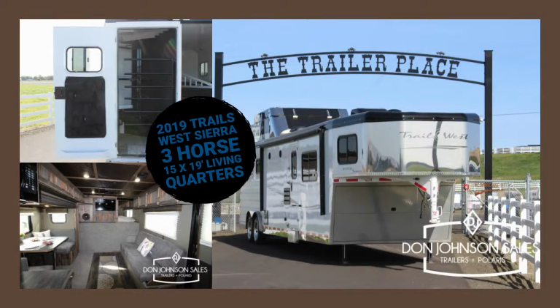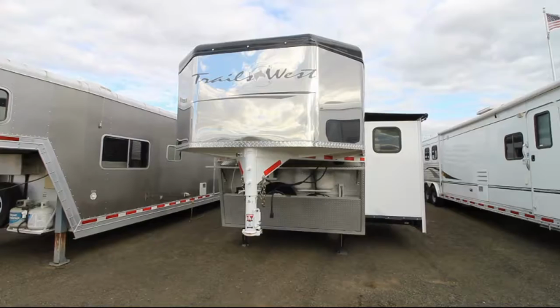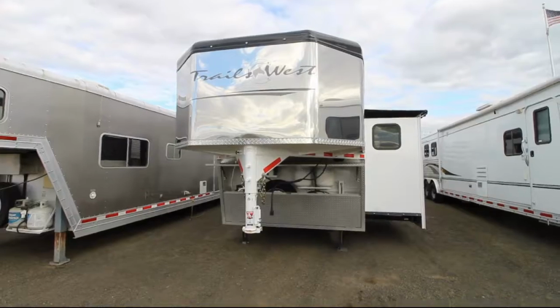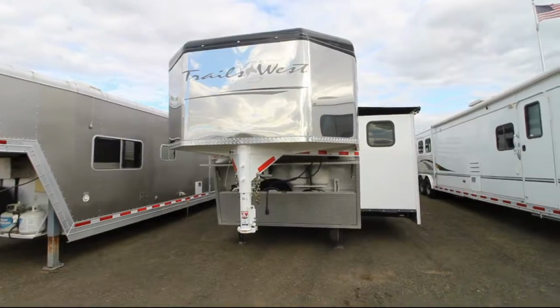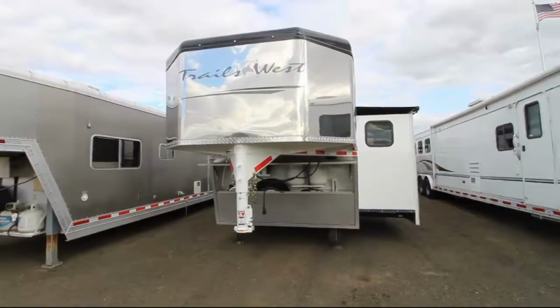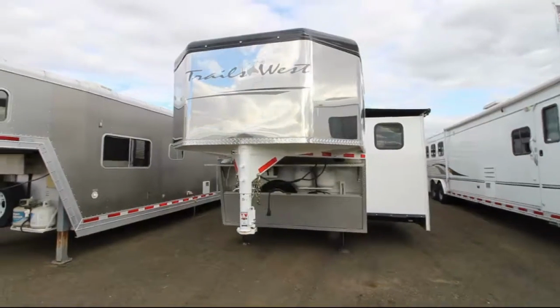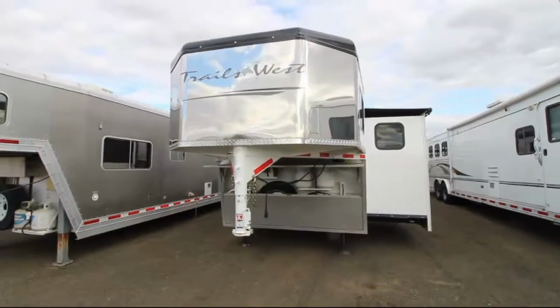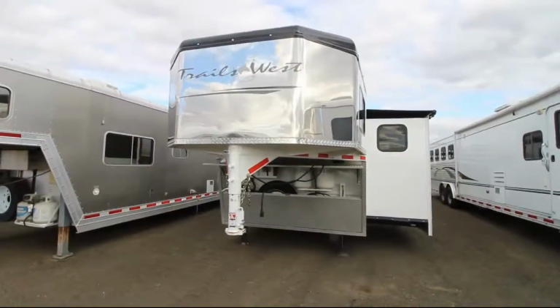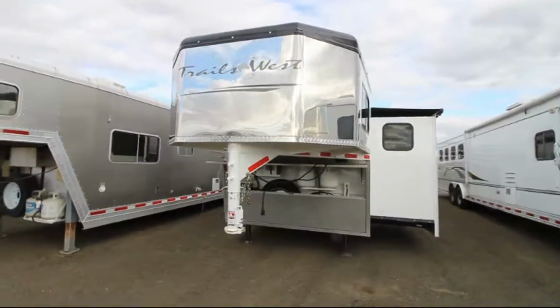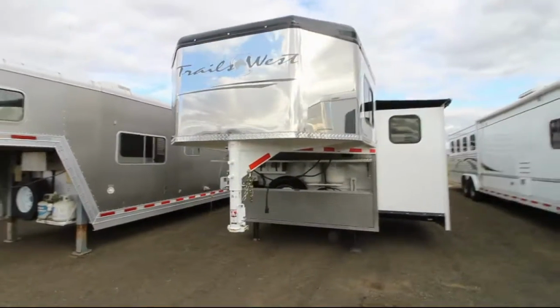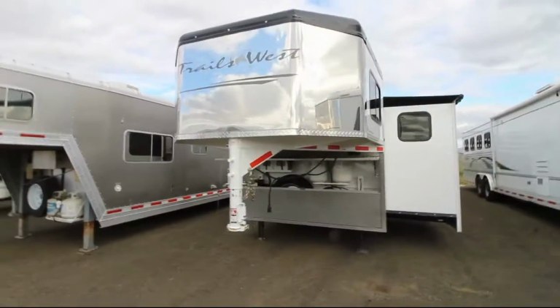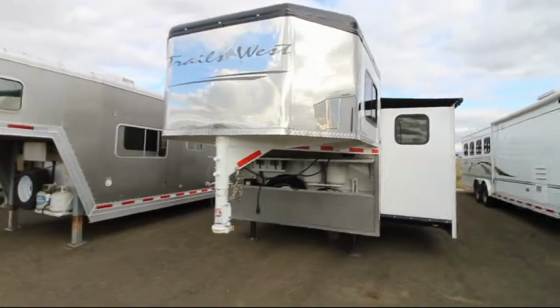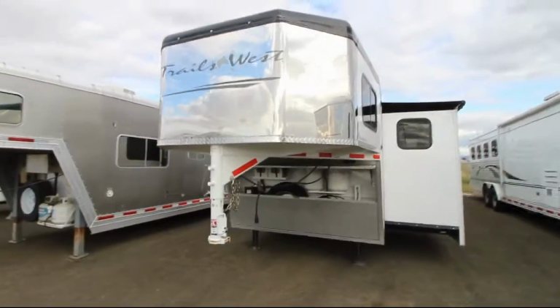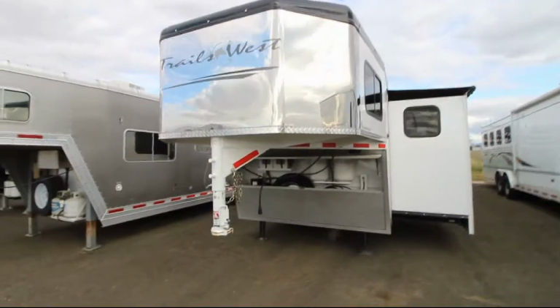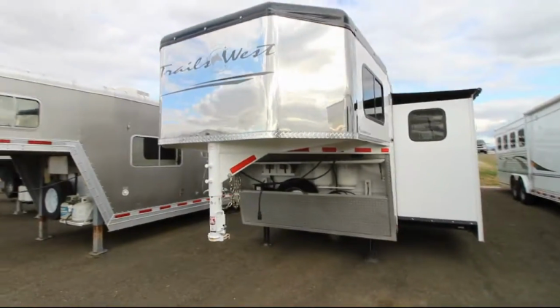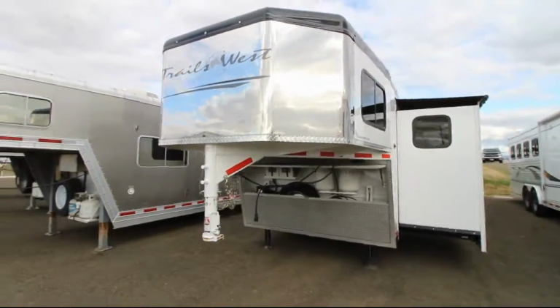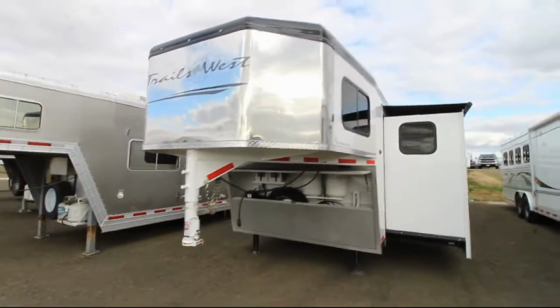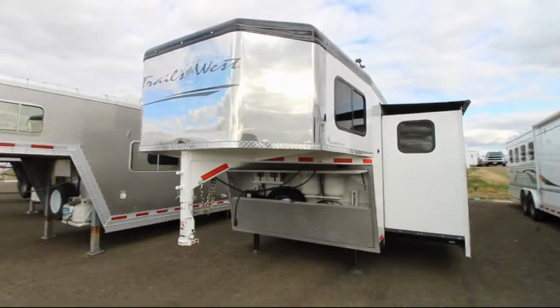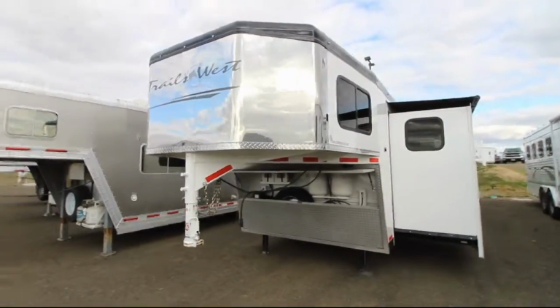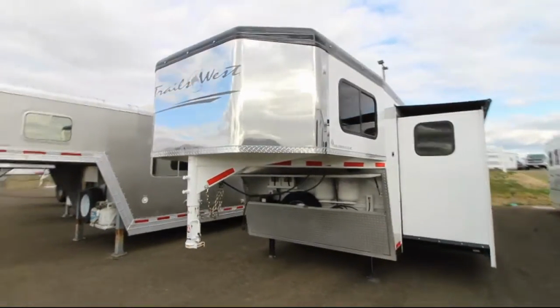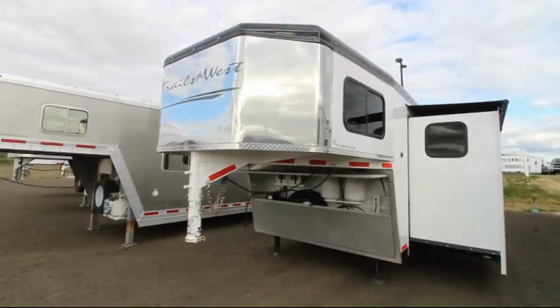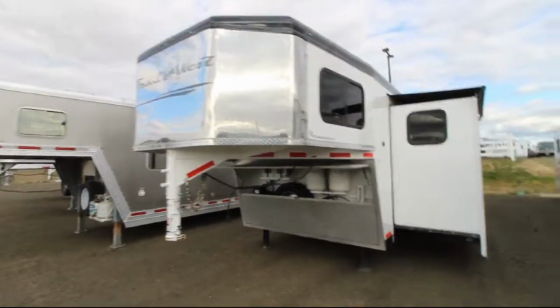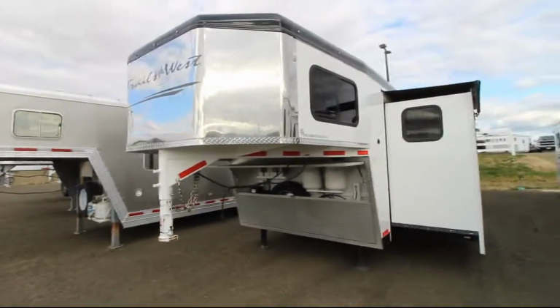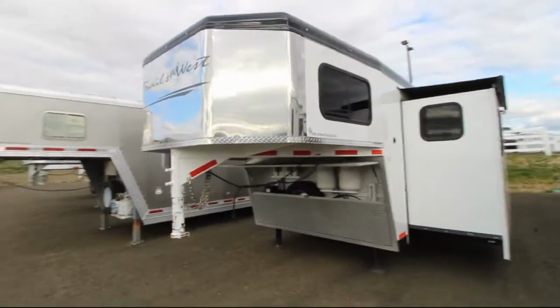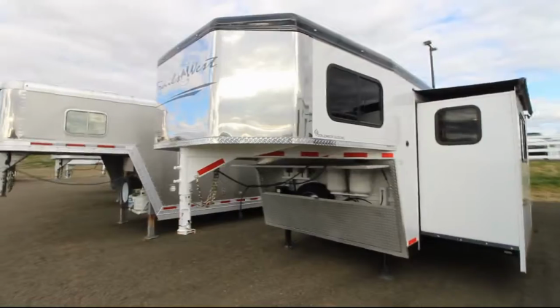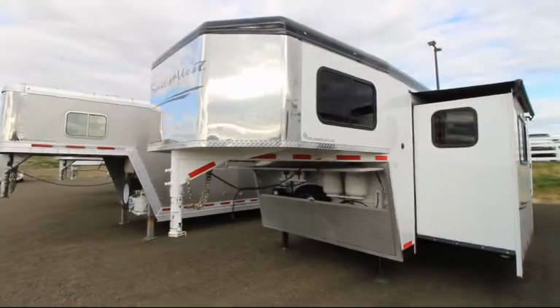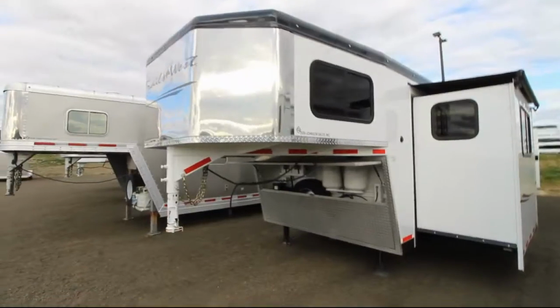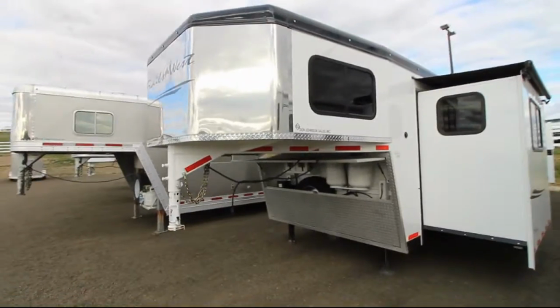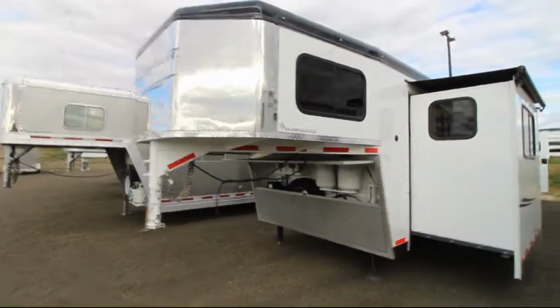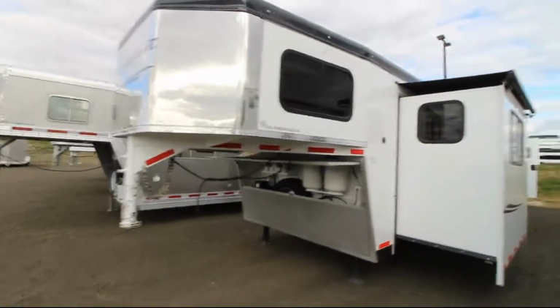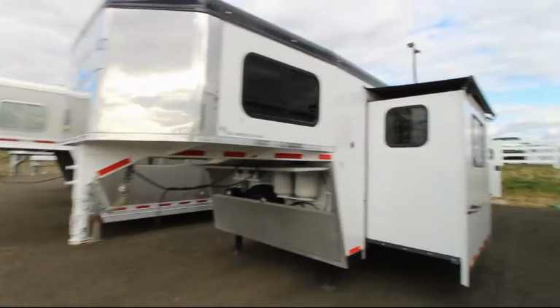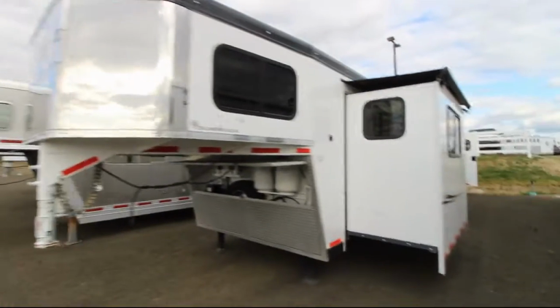This 2019 Trails West Sierra 3 horse has a 15 by 19 living quarters.